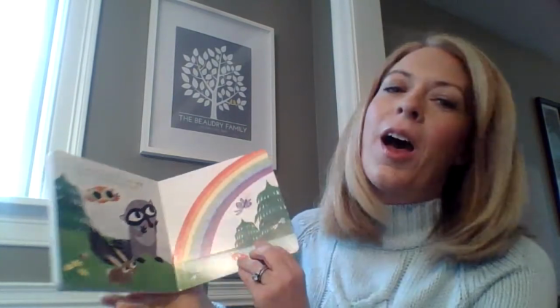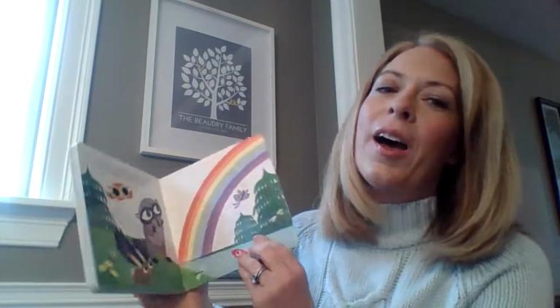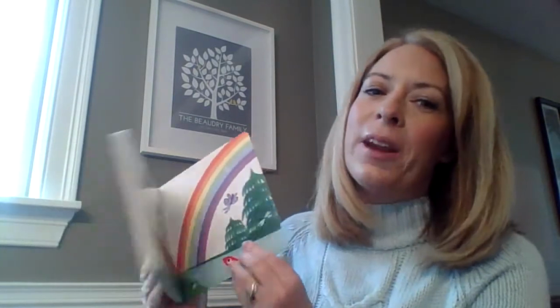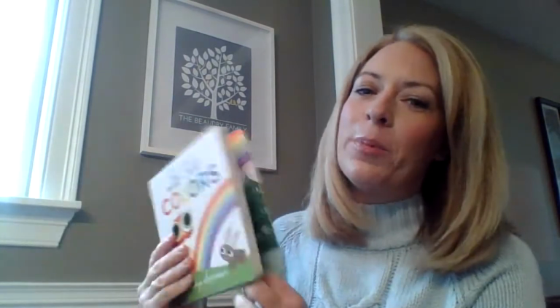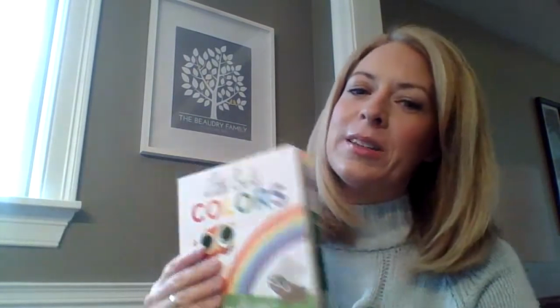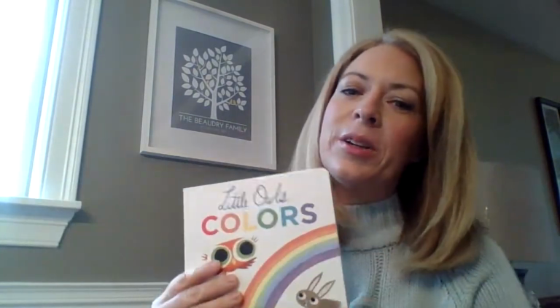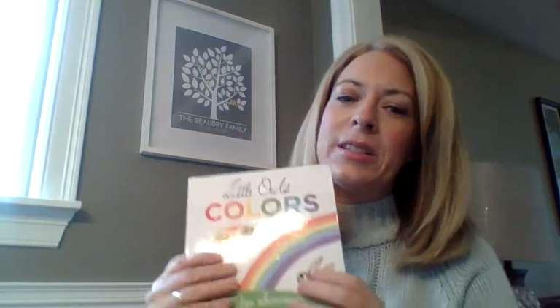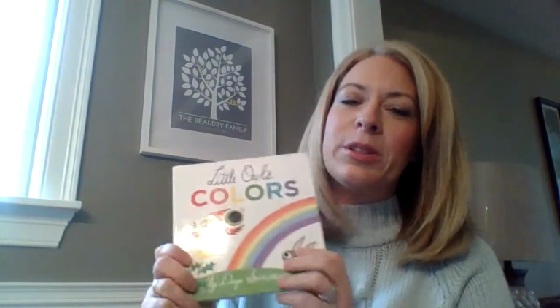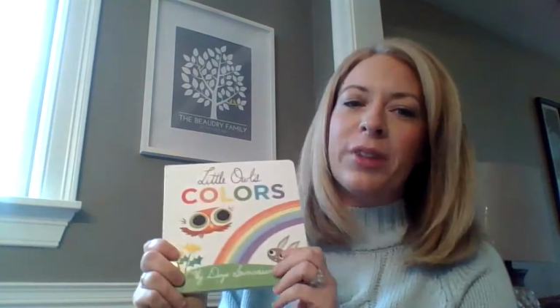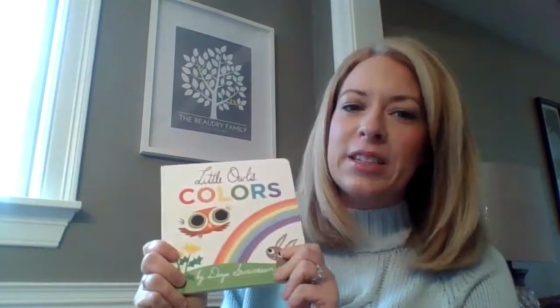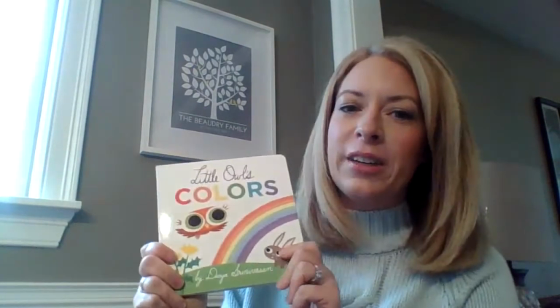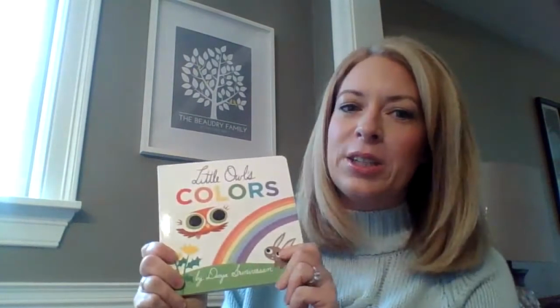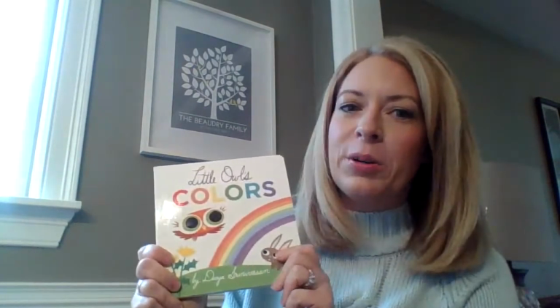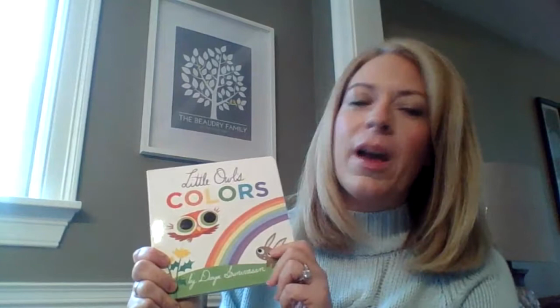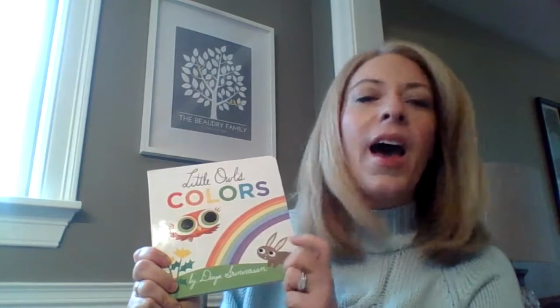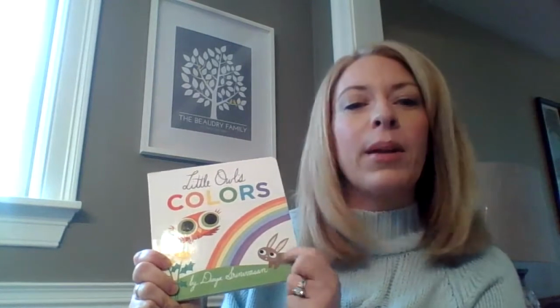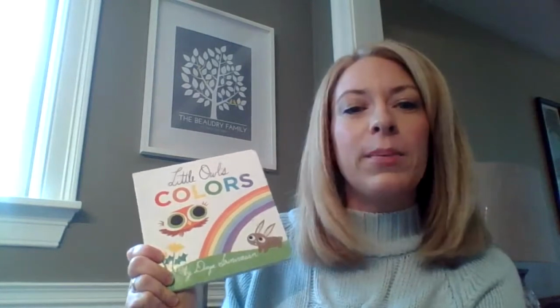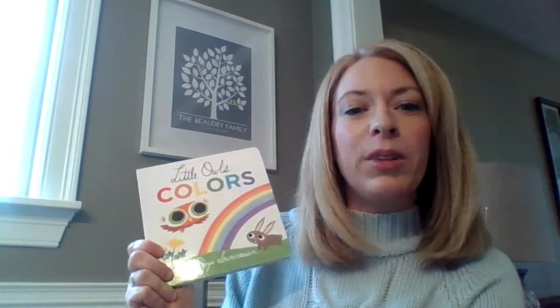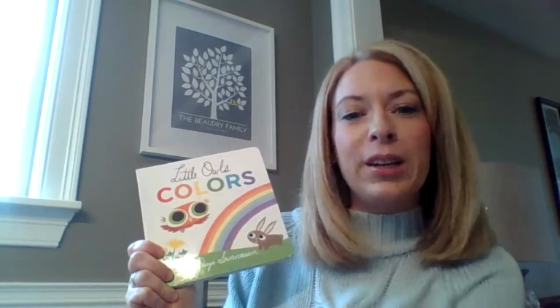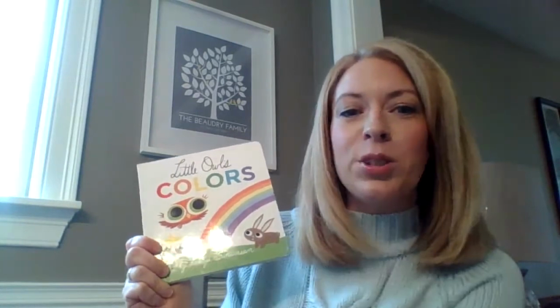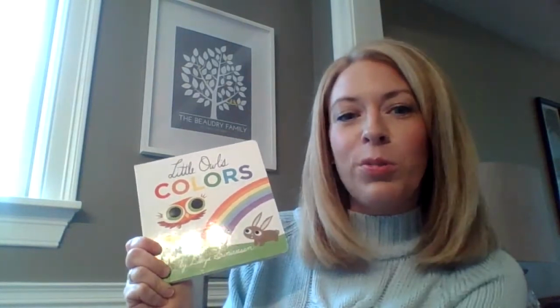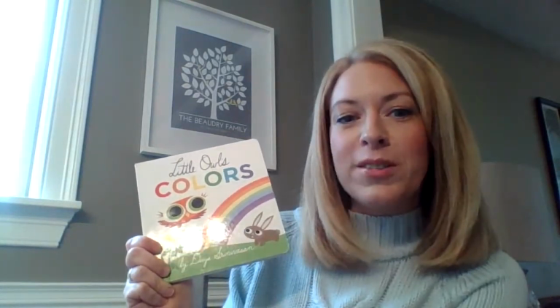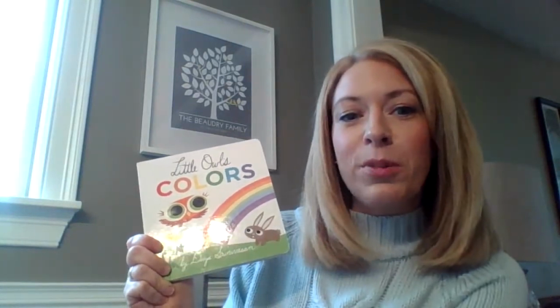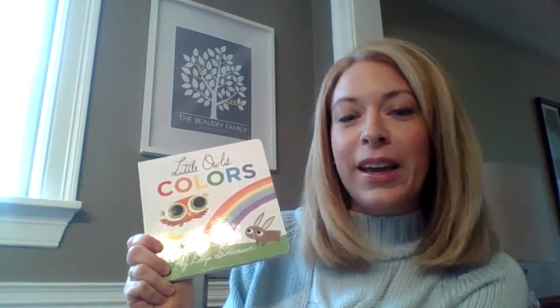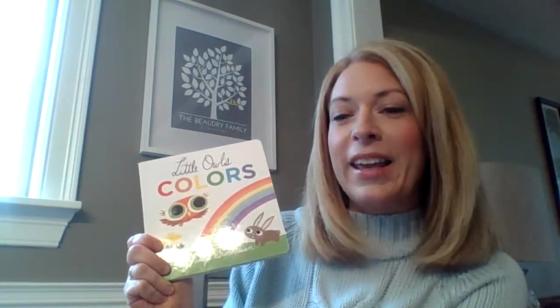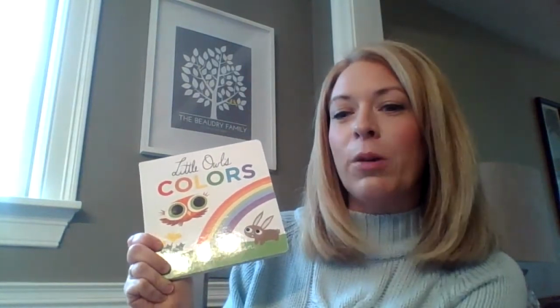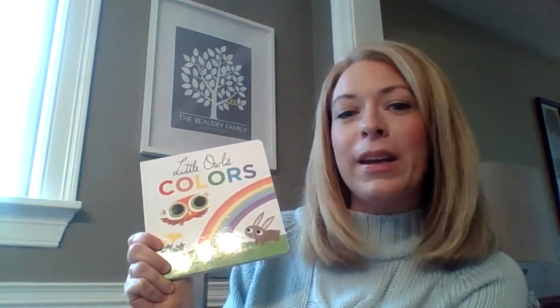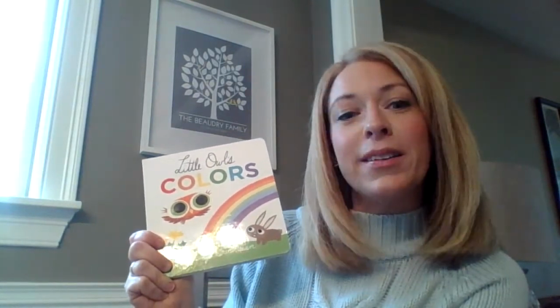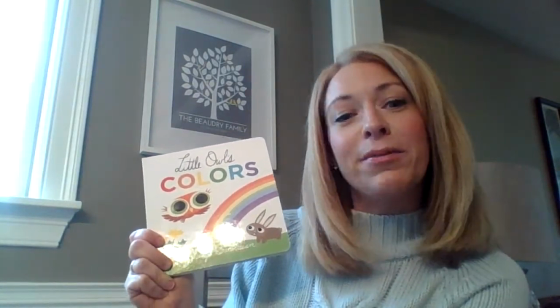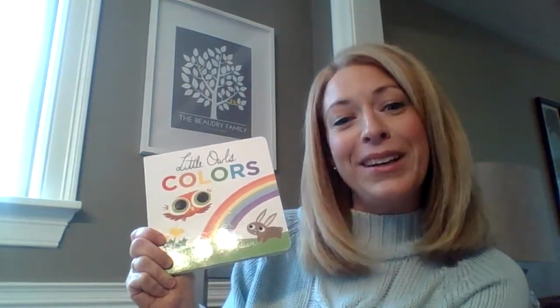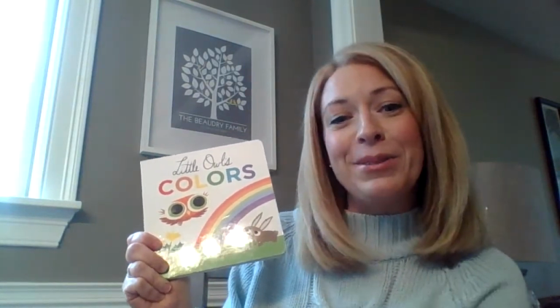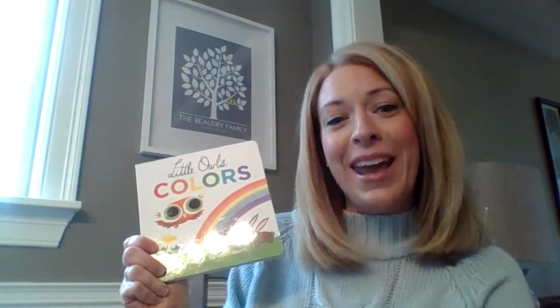All right boys and girls, it was great to read to you. I'm going to be reading to you once a week and I can't wait to read to you again.